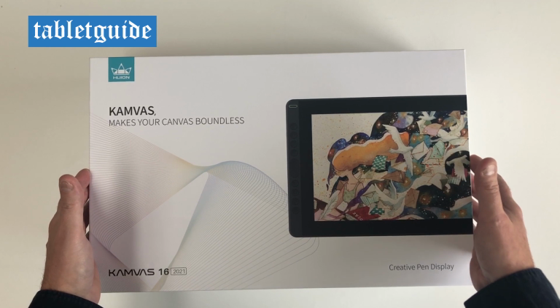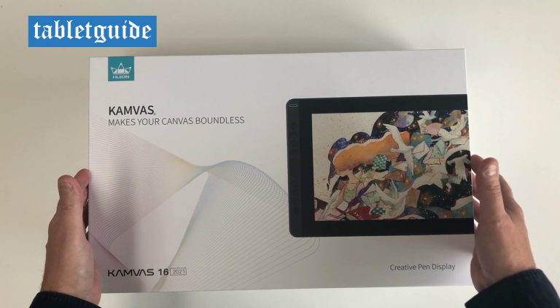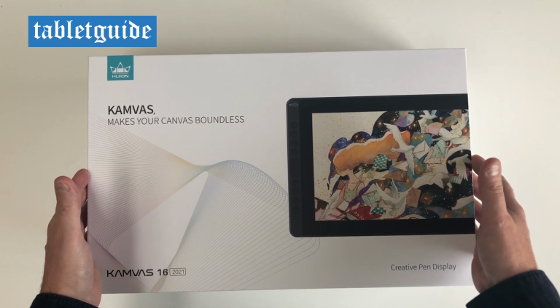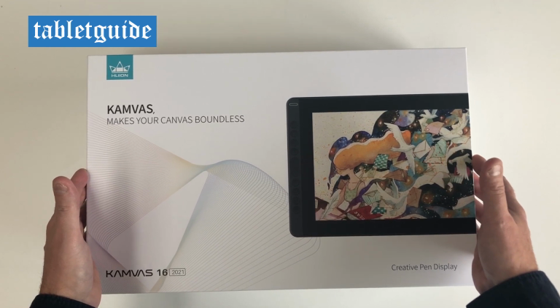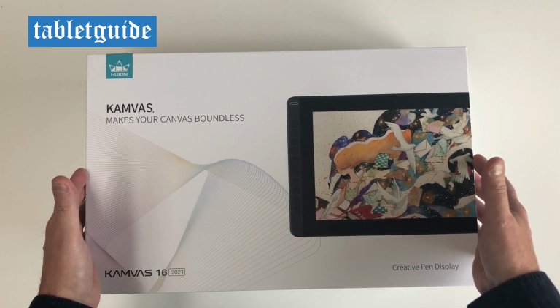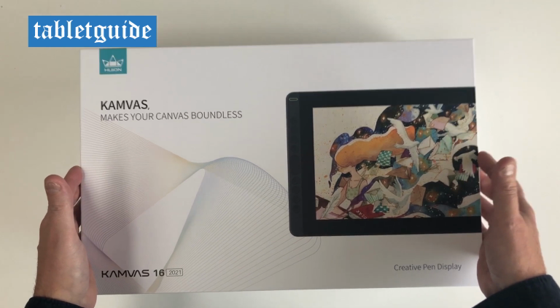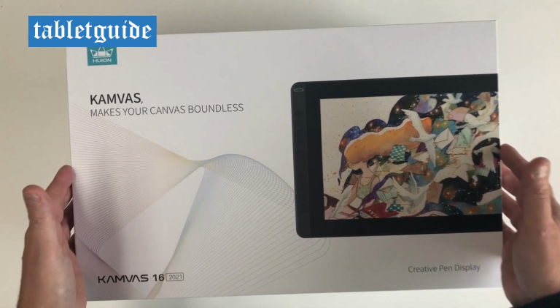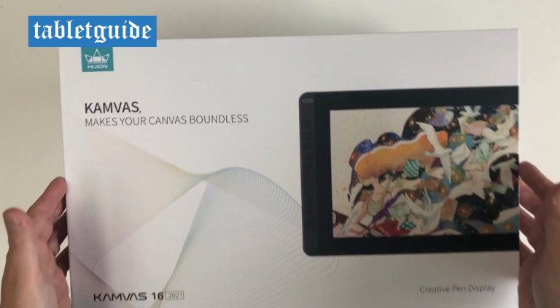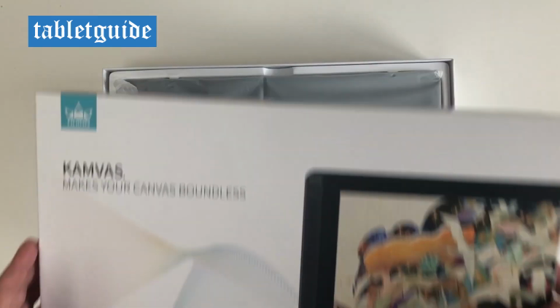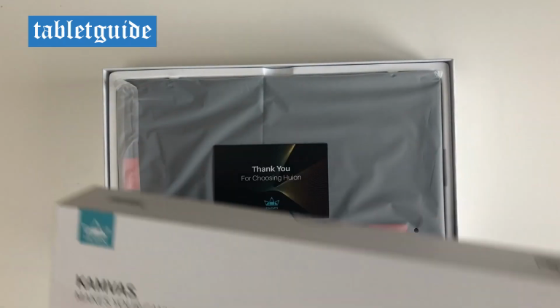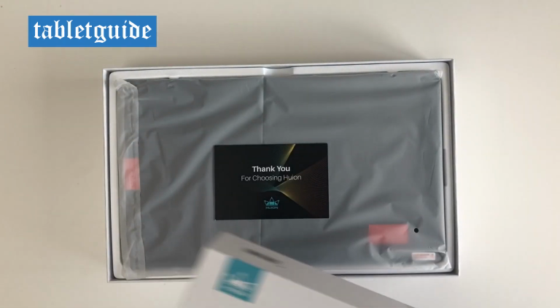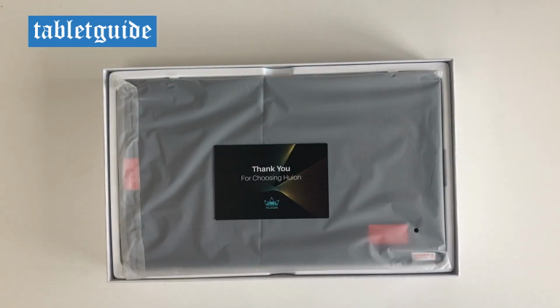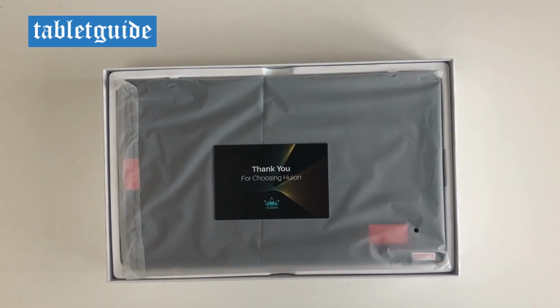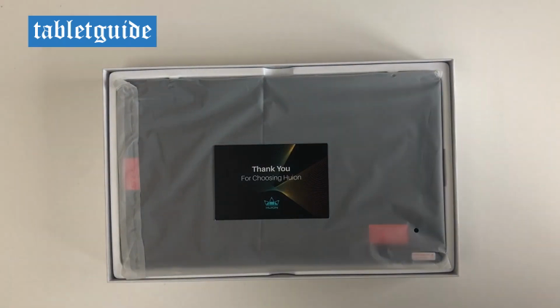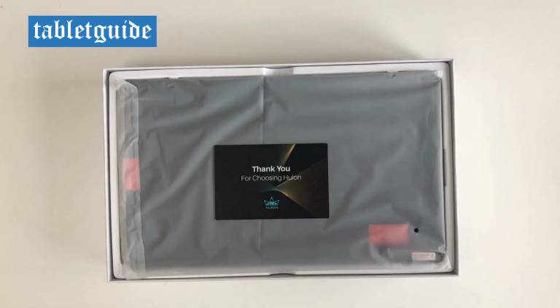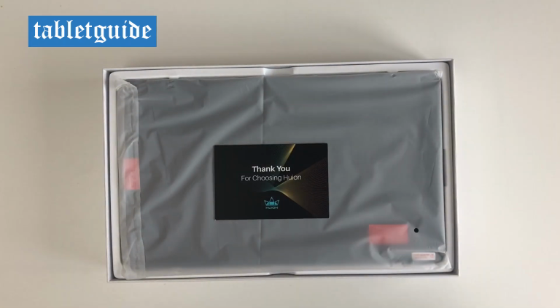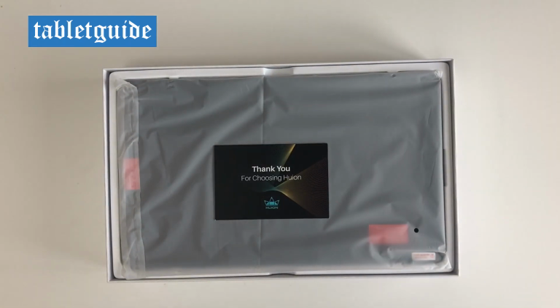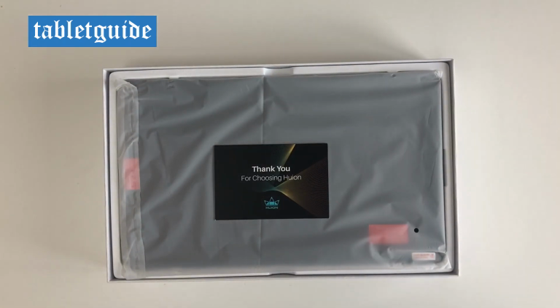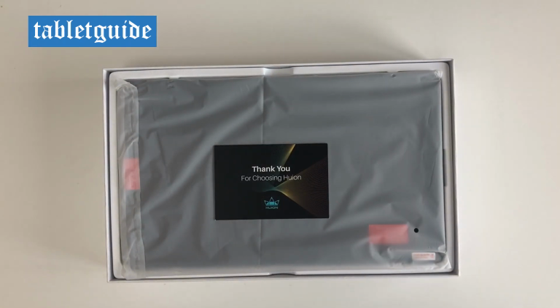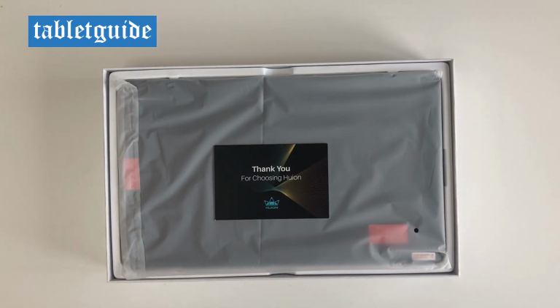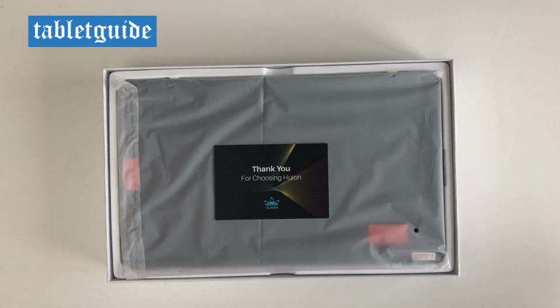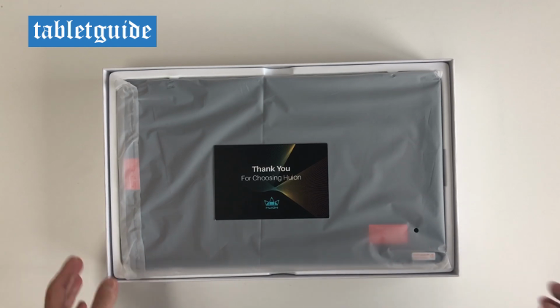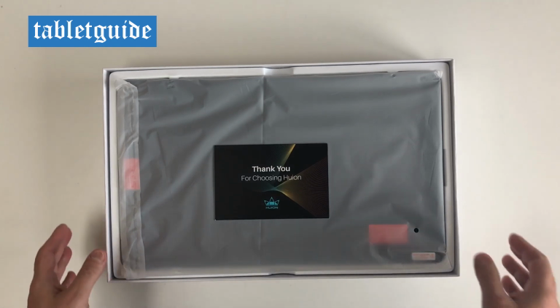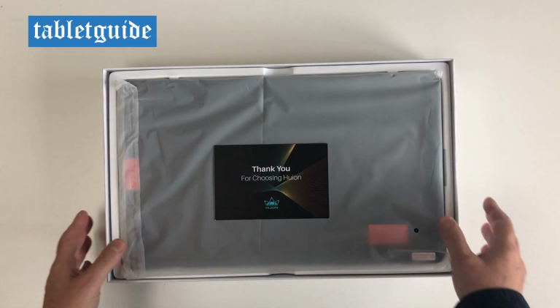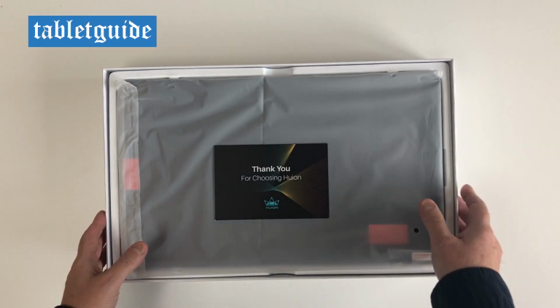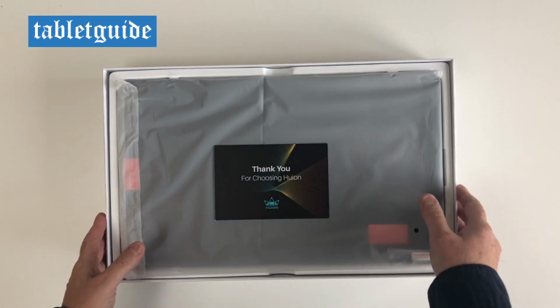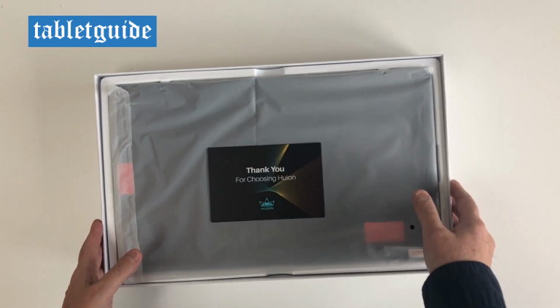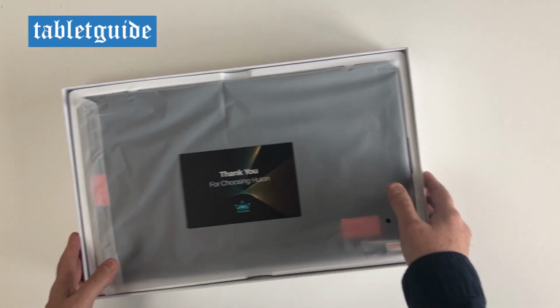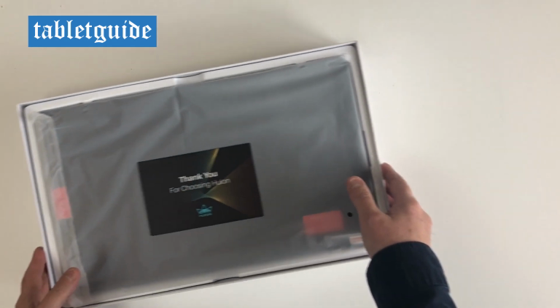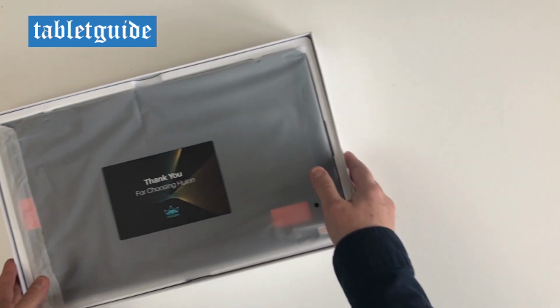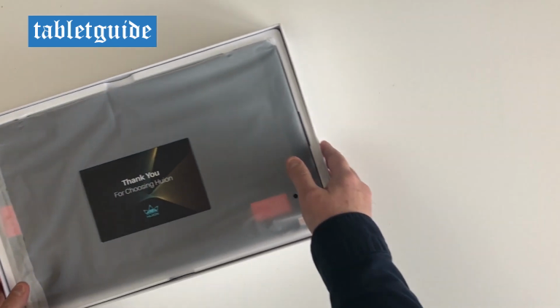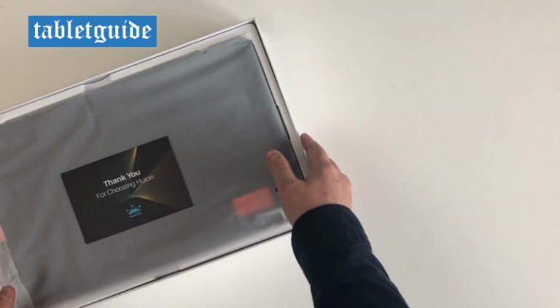Hello and welcome to Tablet Guide. Today we're going to be looking at another Huion tablet, the Canva 16 2021 version pen tablet.